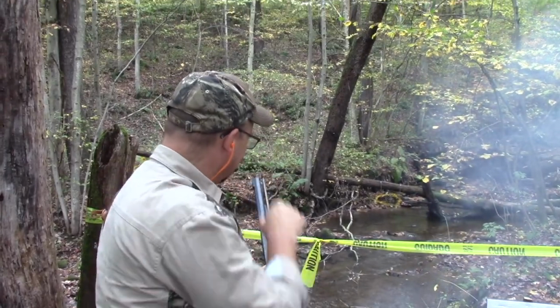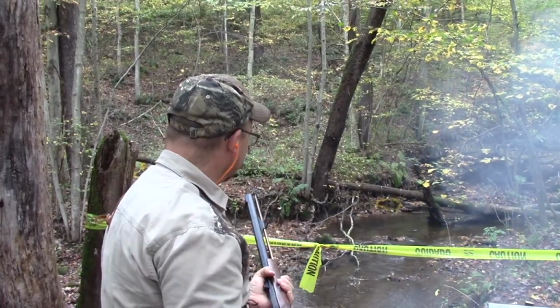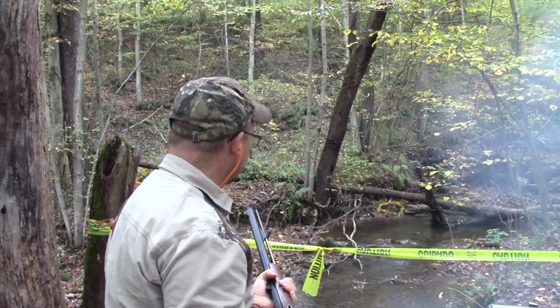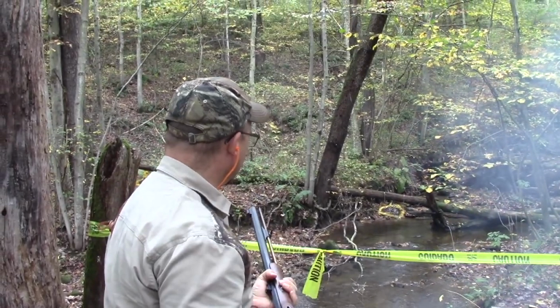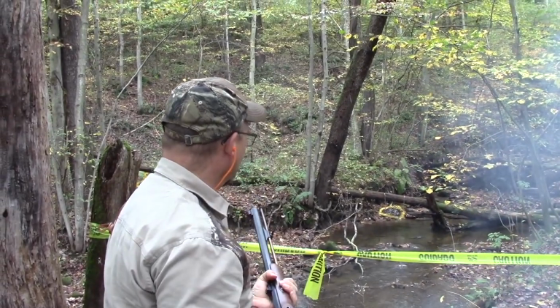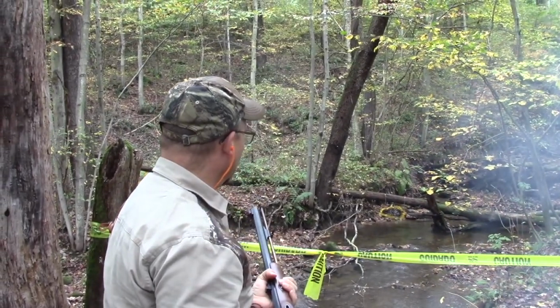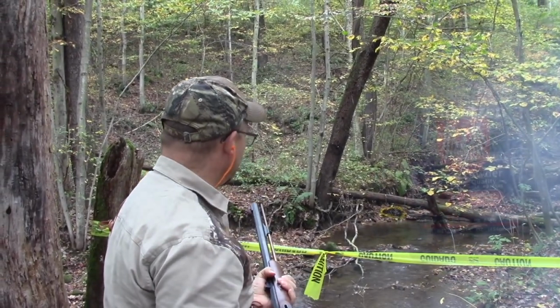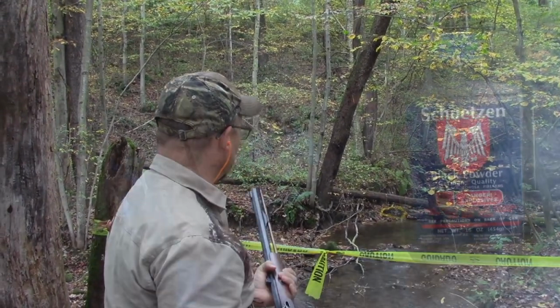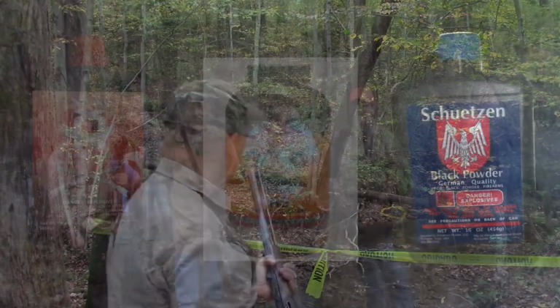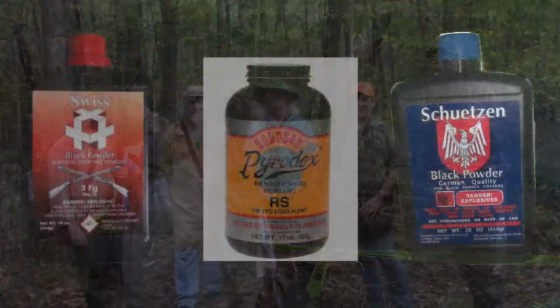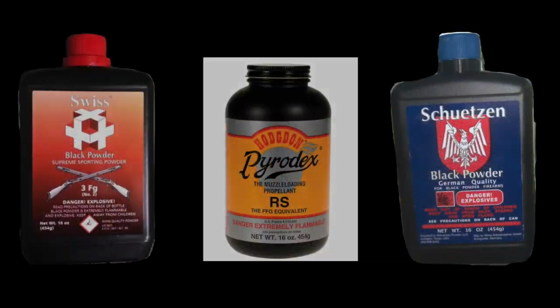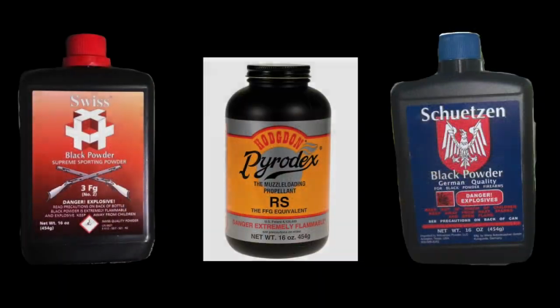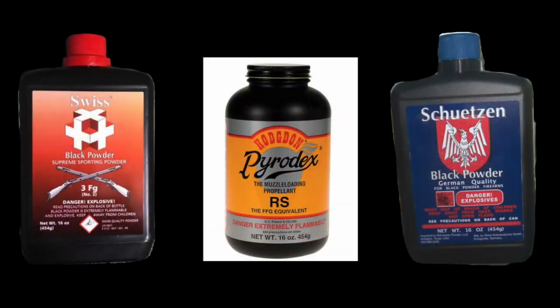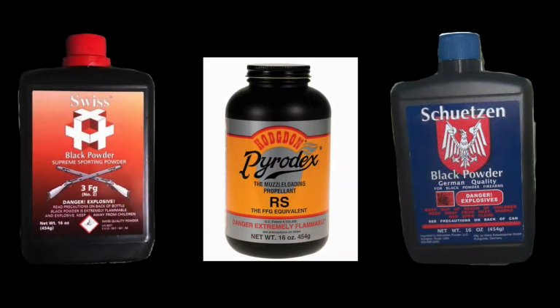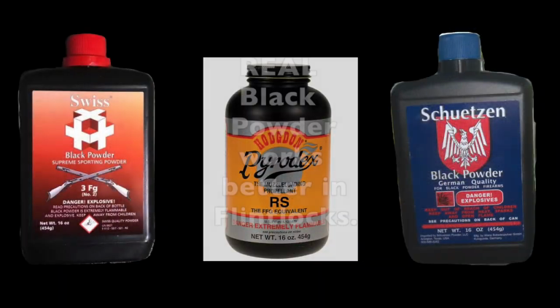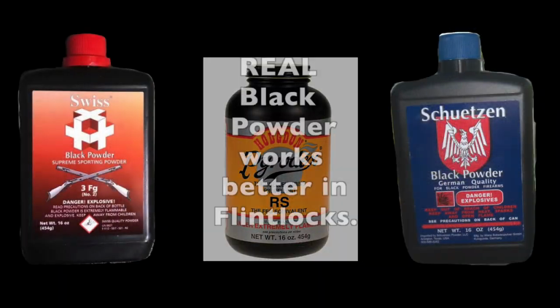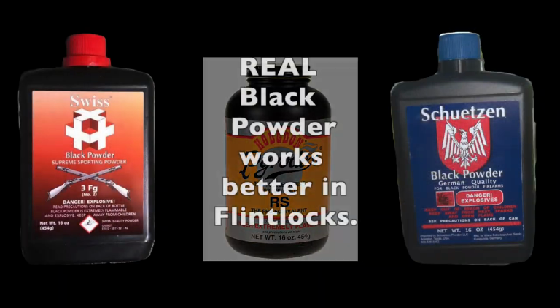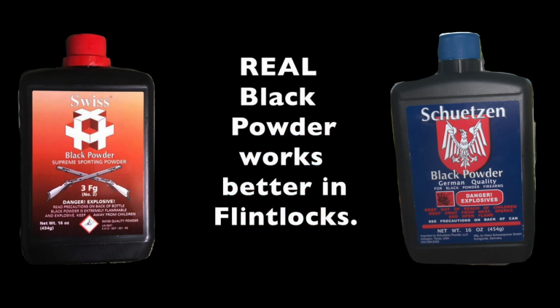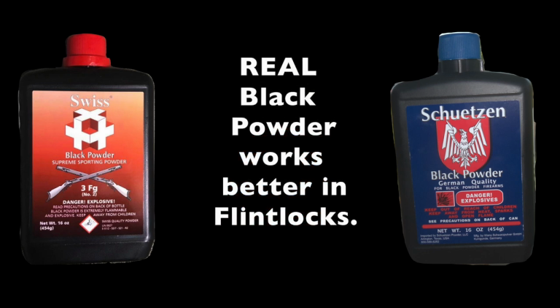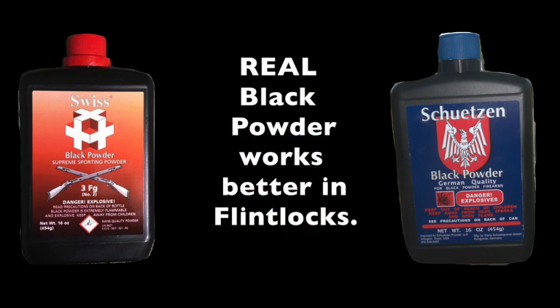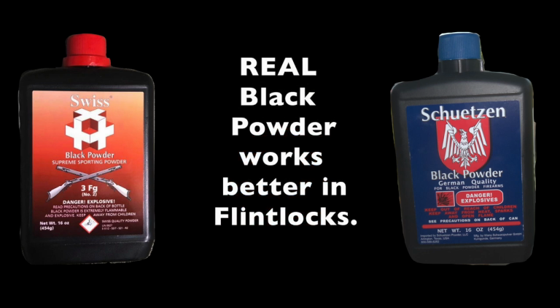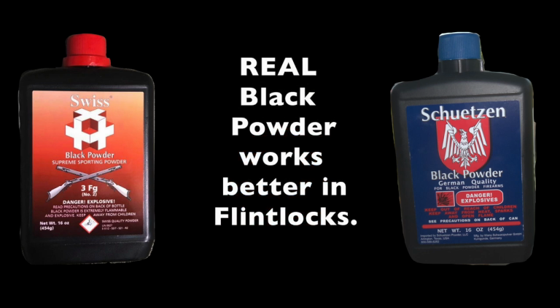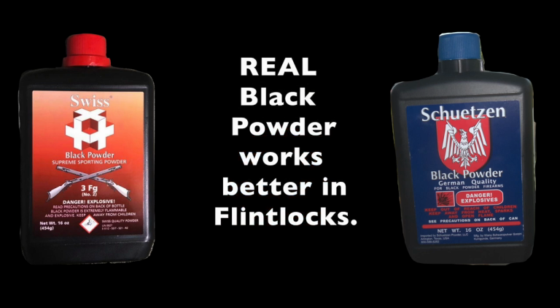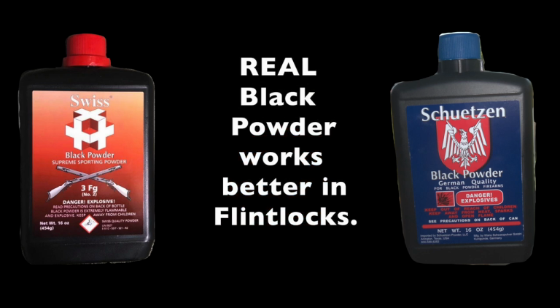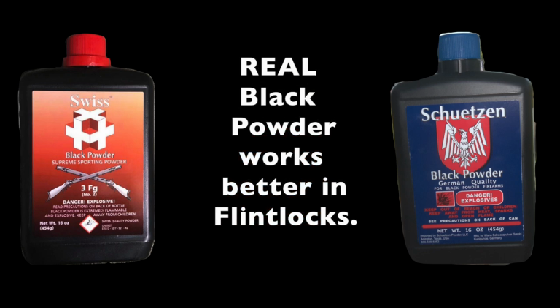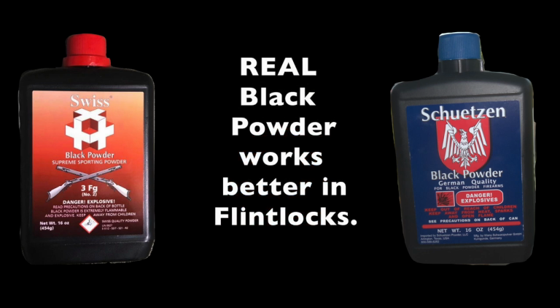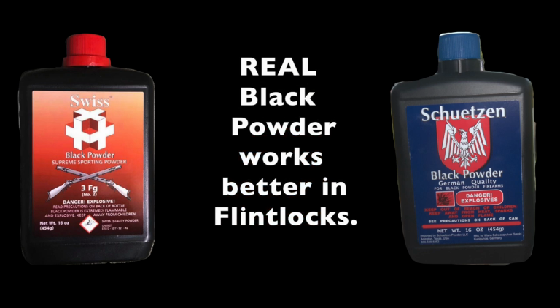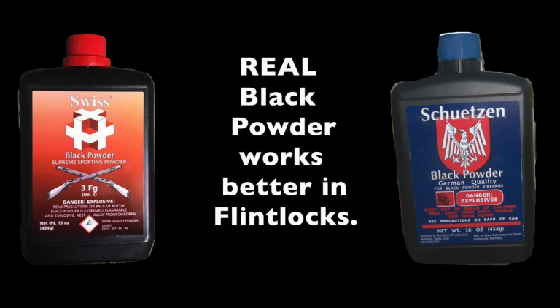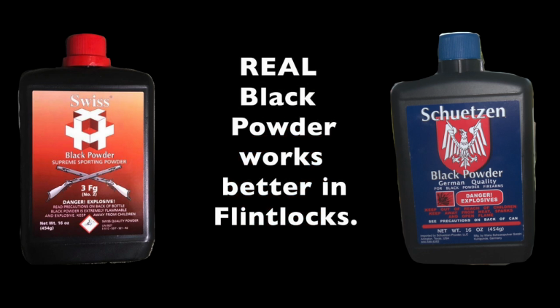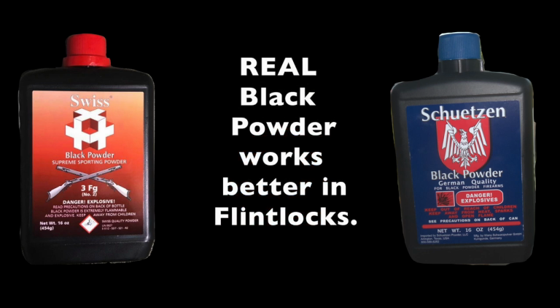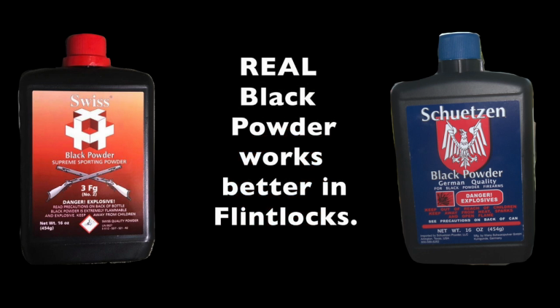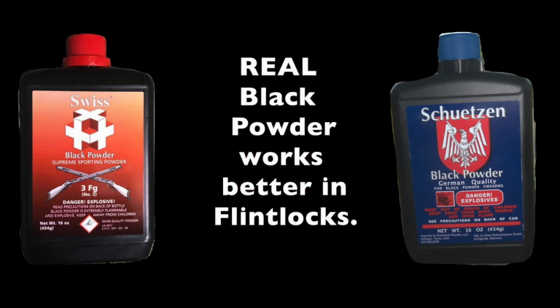That black powder works a lot better, Ryan — you have to stick with that. After today, Ryan is definitely going to real black powder for more reliability.